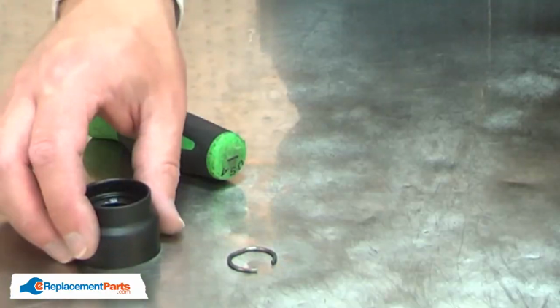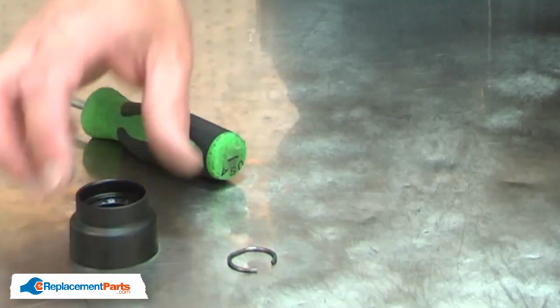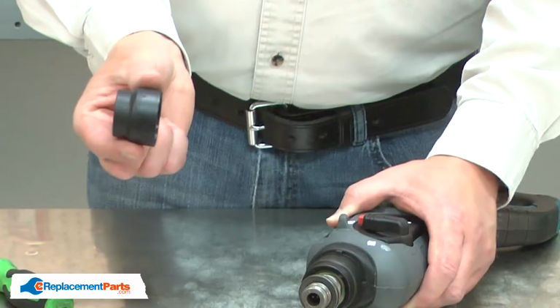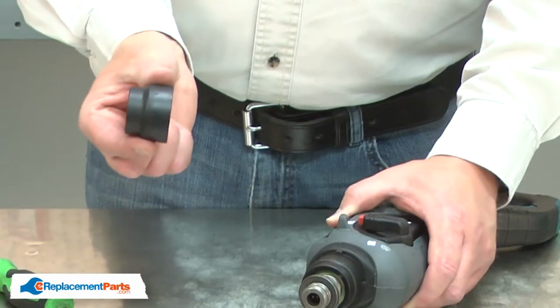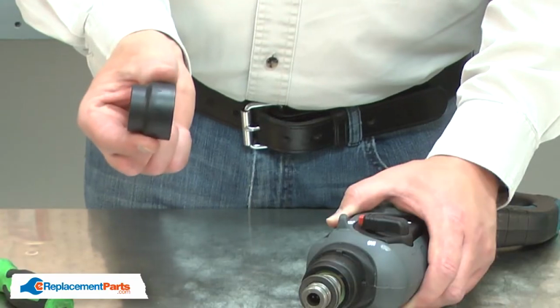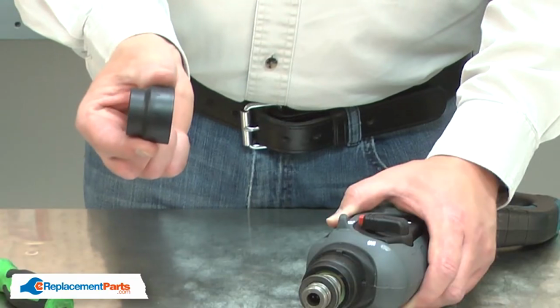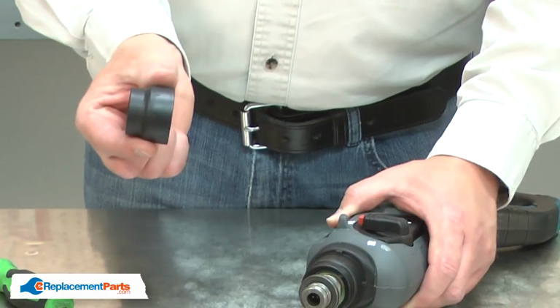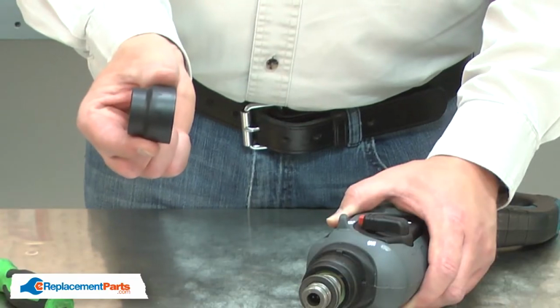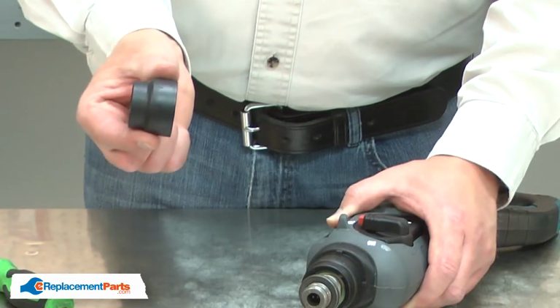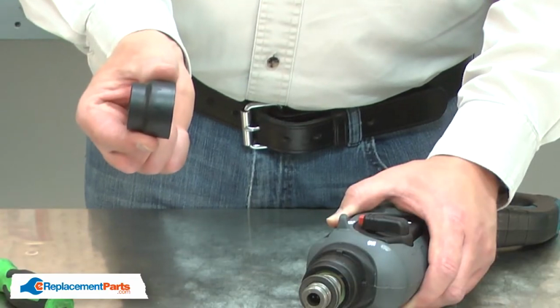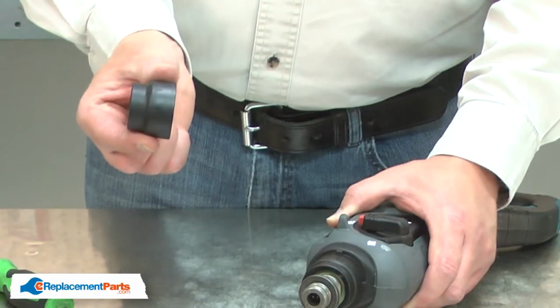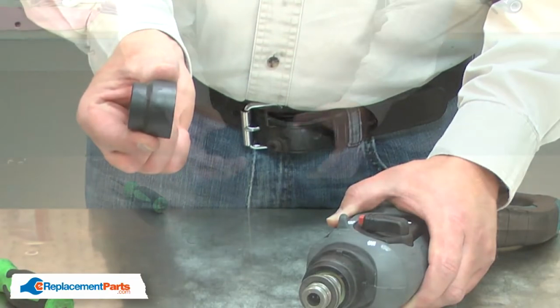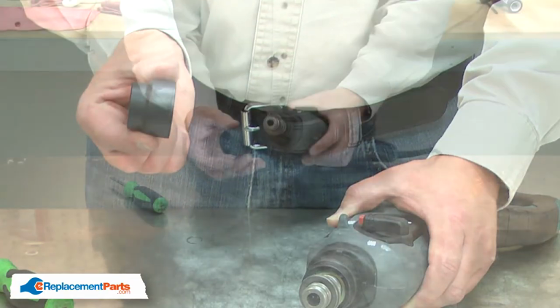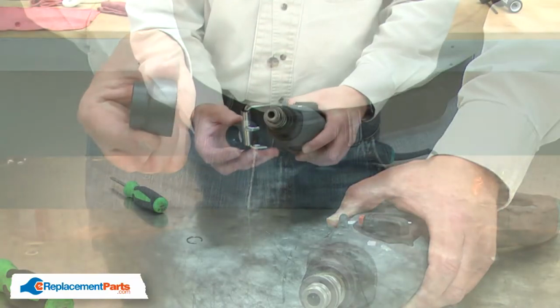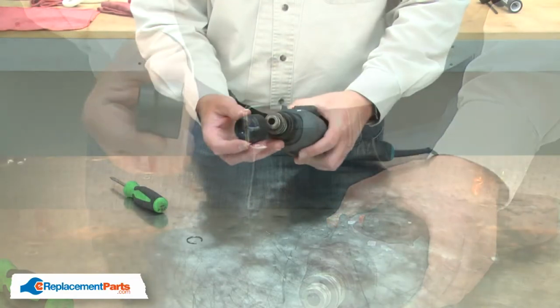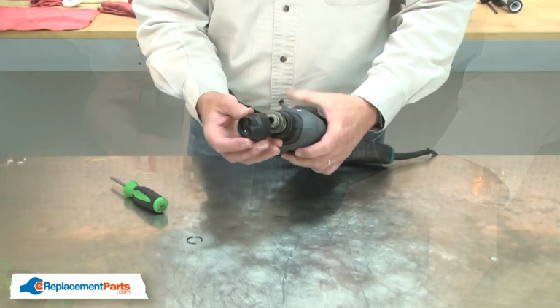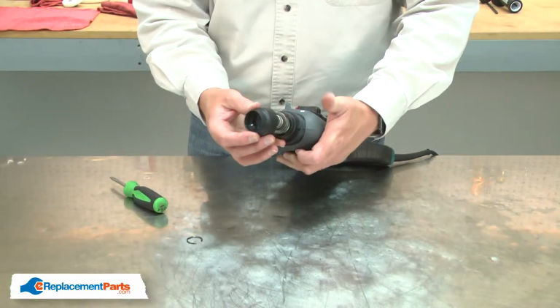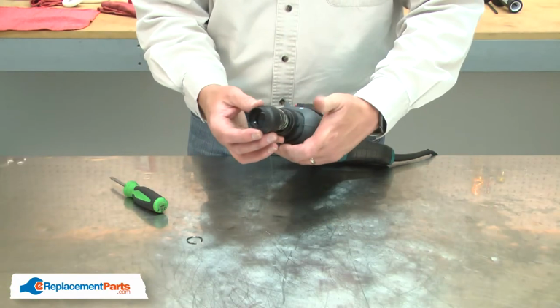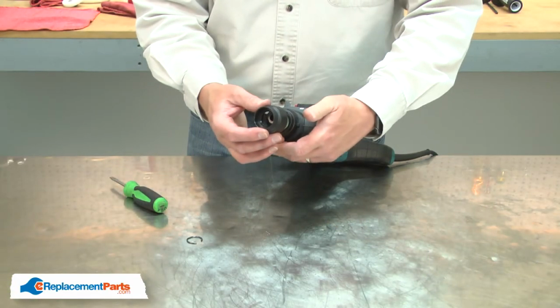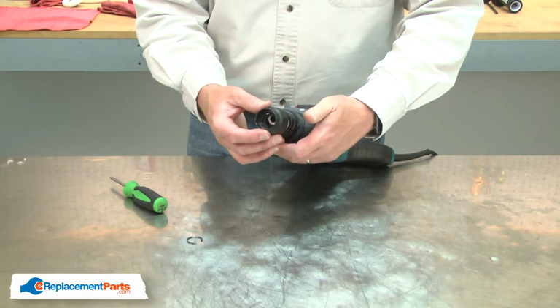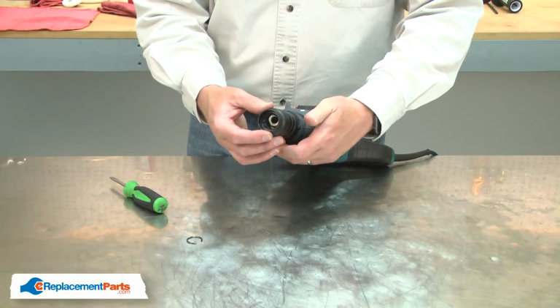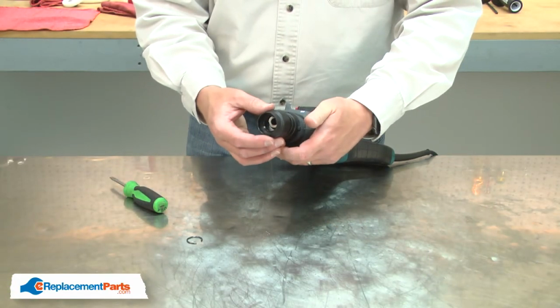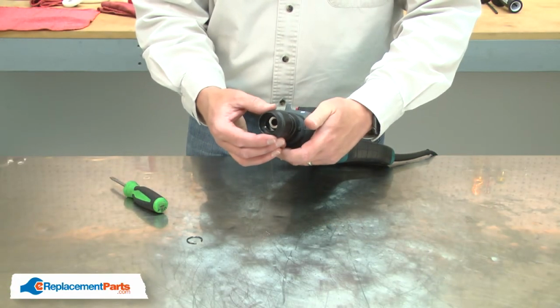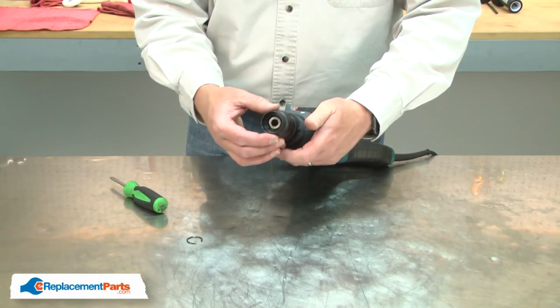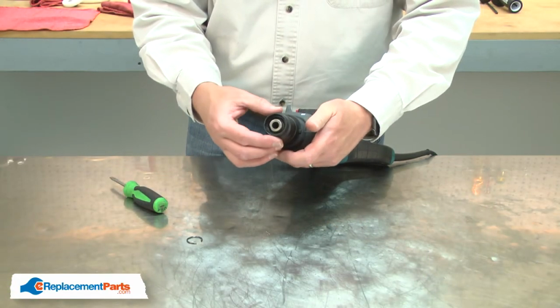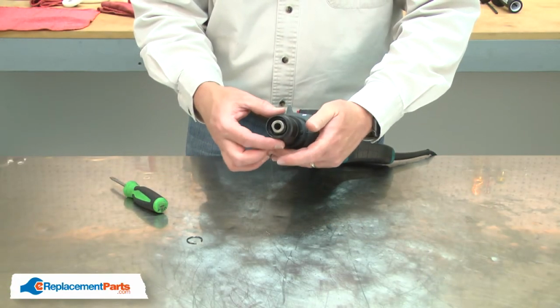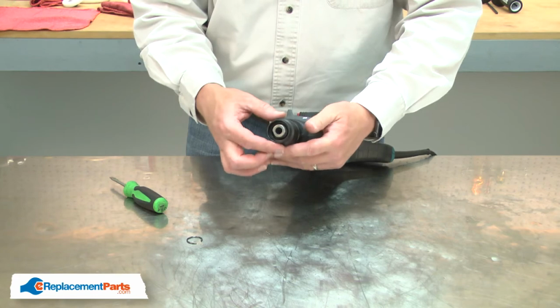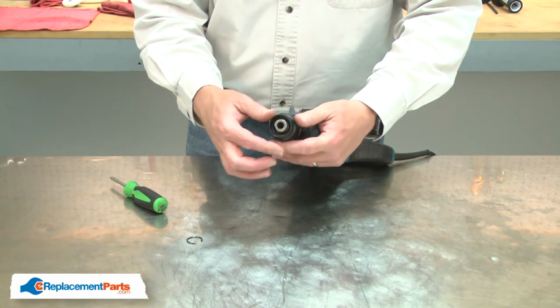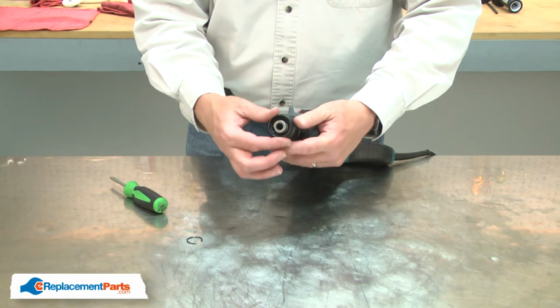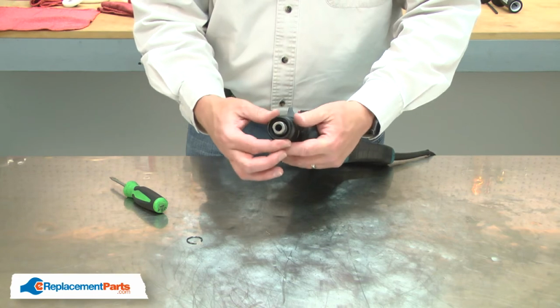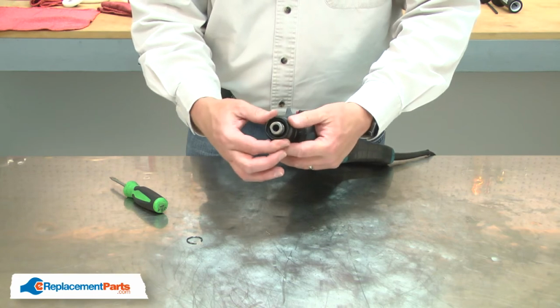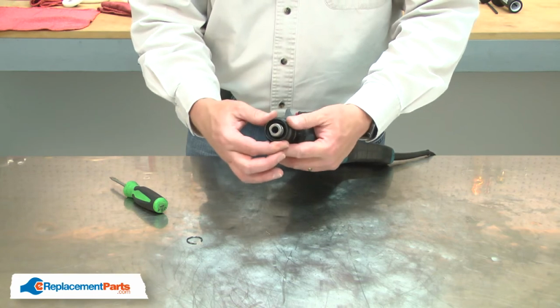Now I can install the new chuck cover. I'll place the chuck cover over the rings.